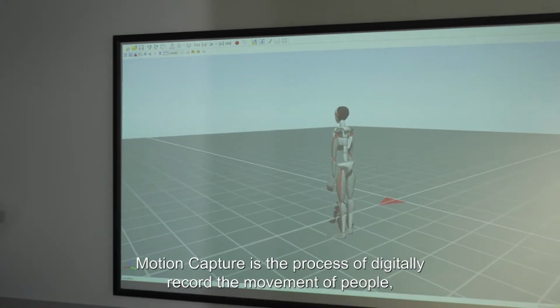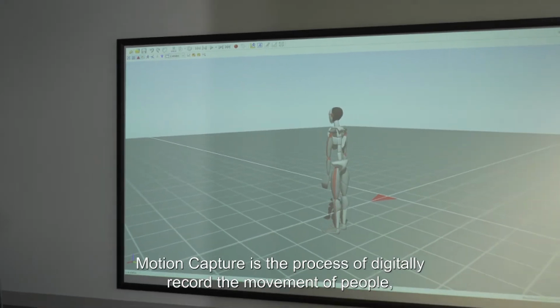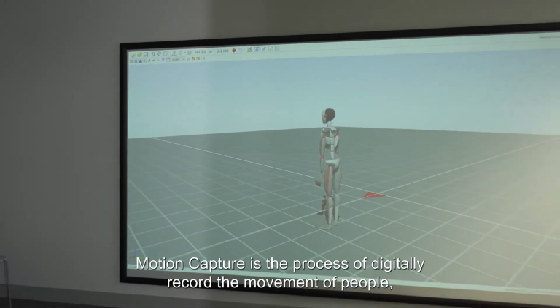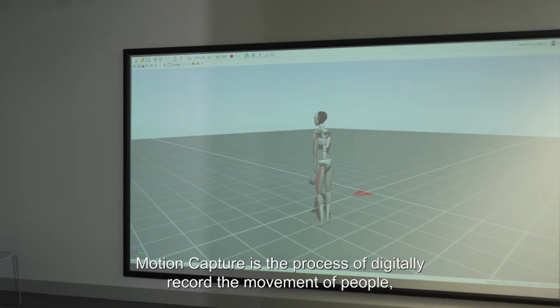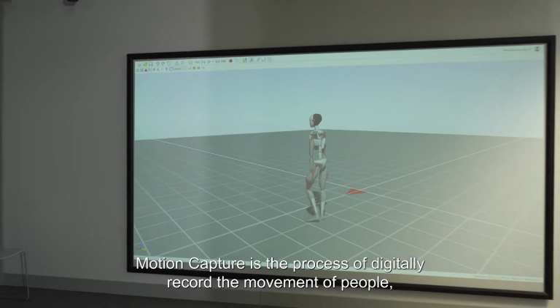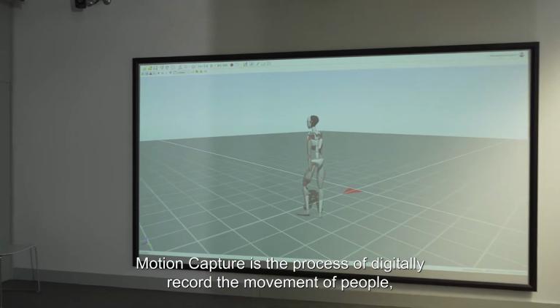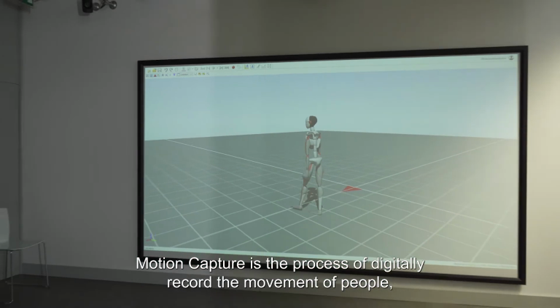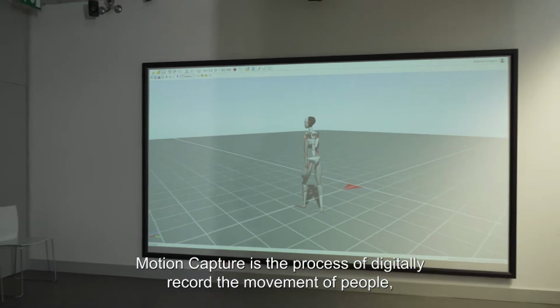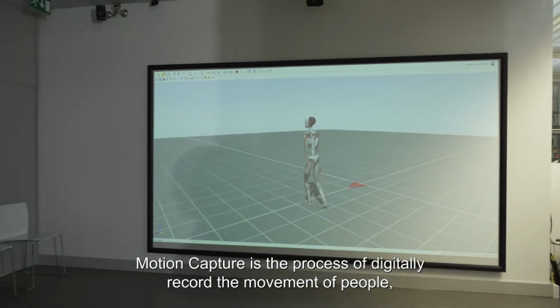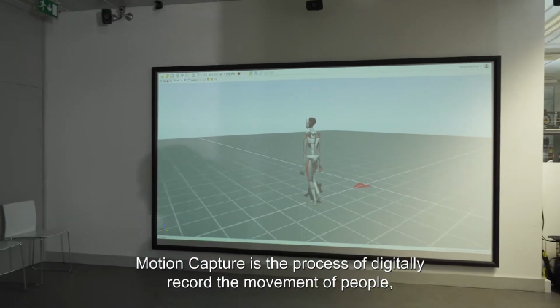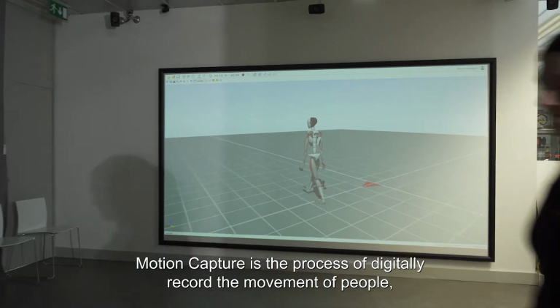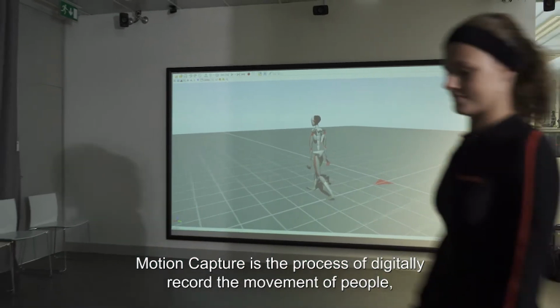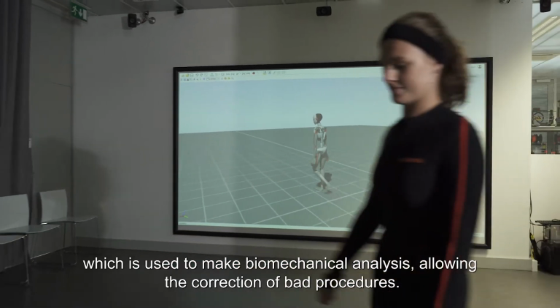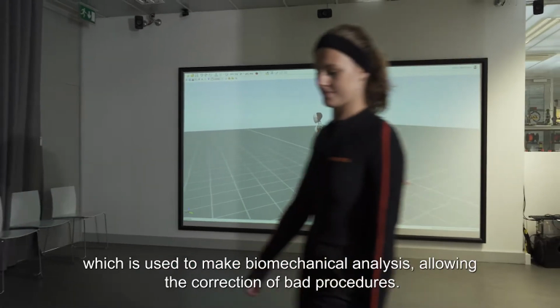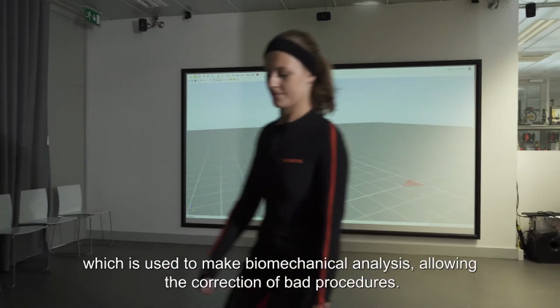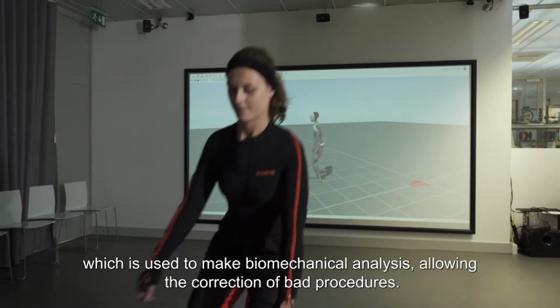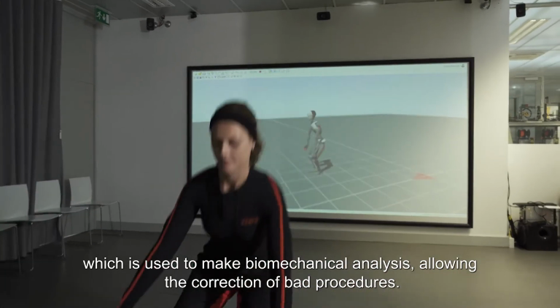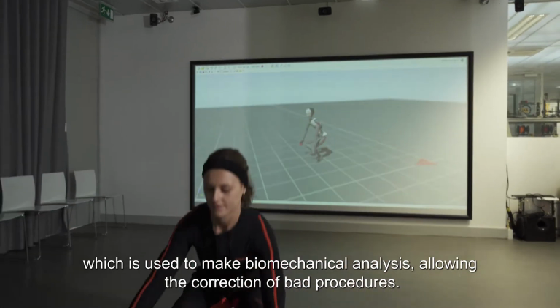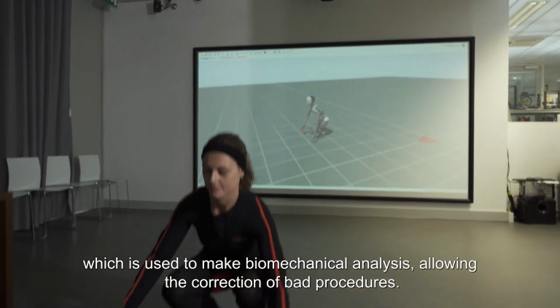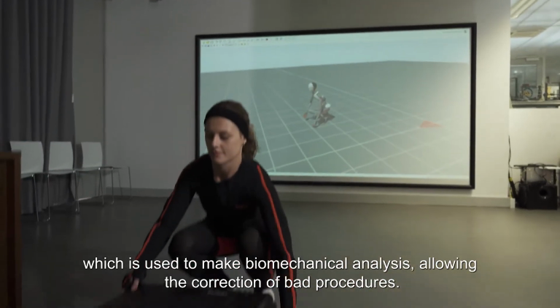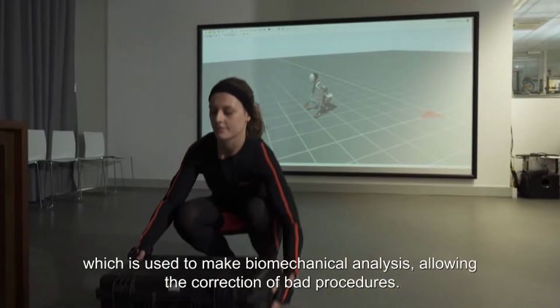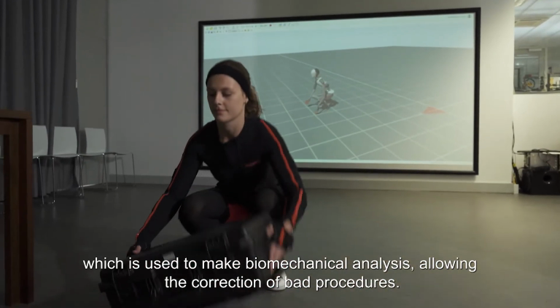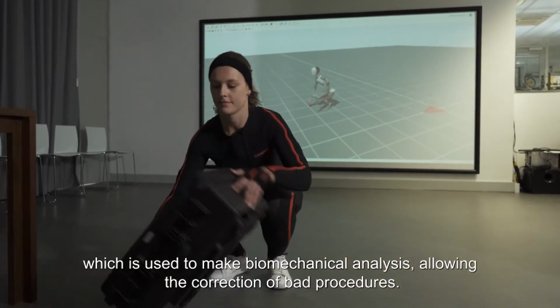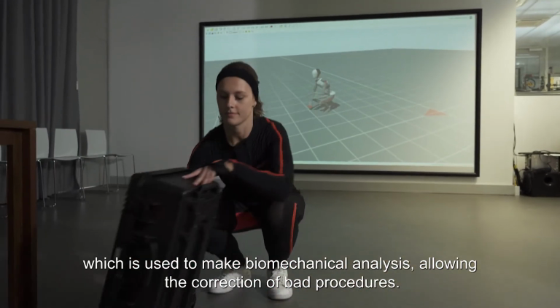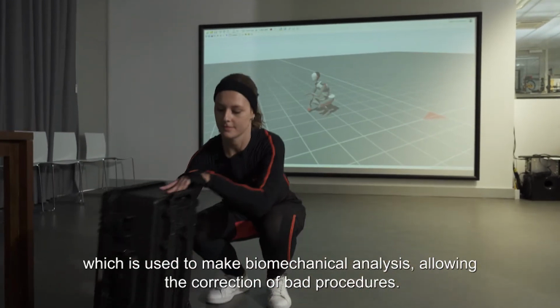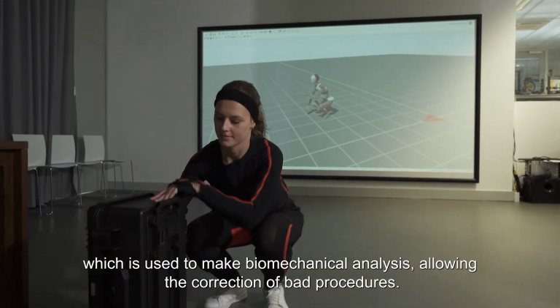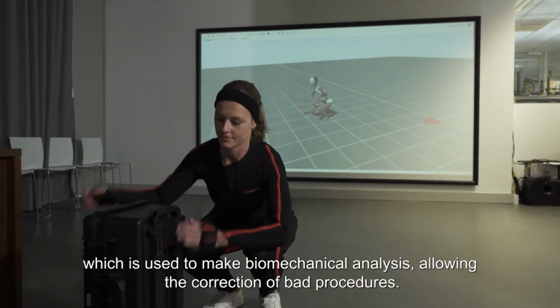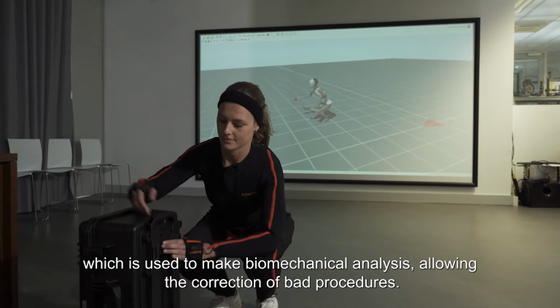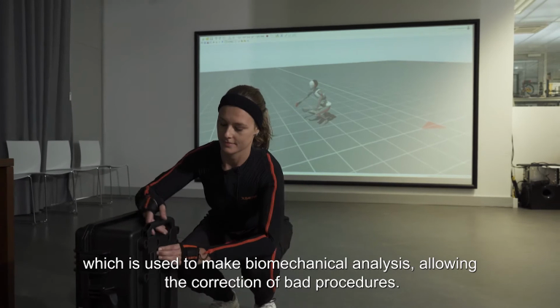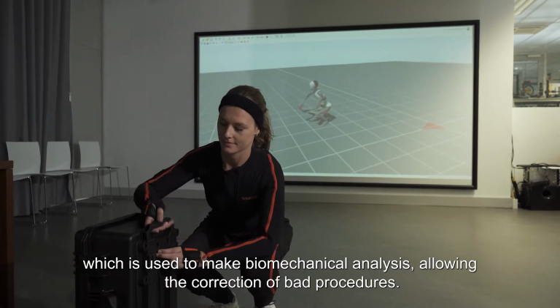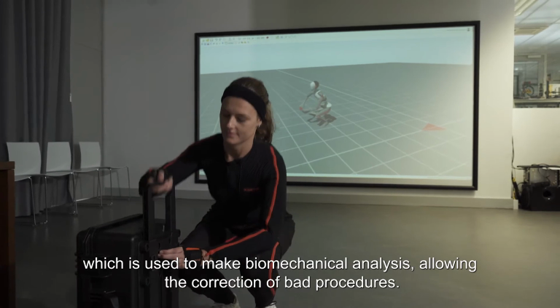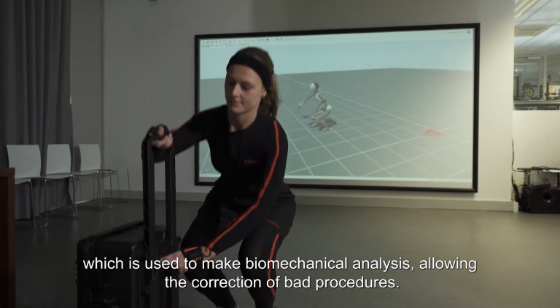Motion capture is the process of digitally recording the movement of people, which is used to make biomechanical analysis, allowing the correction of that procedure.